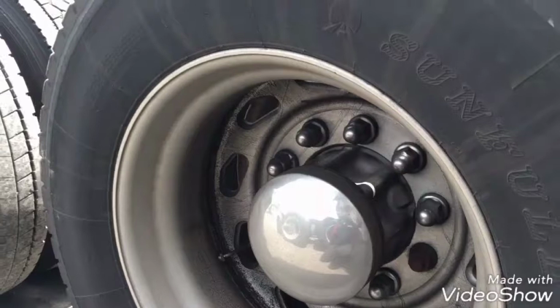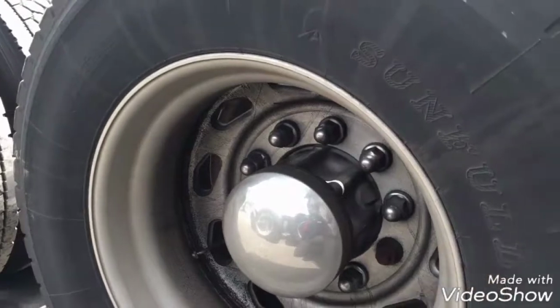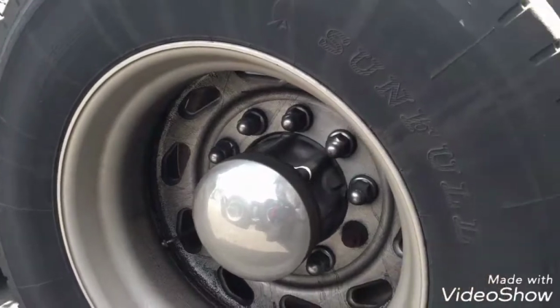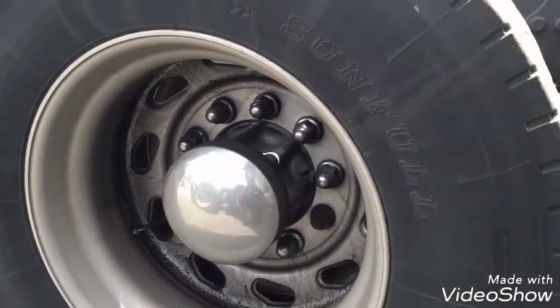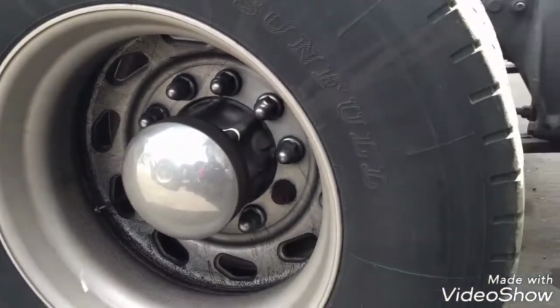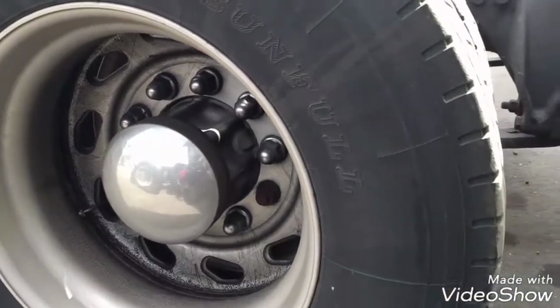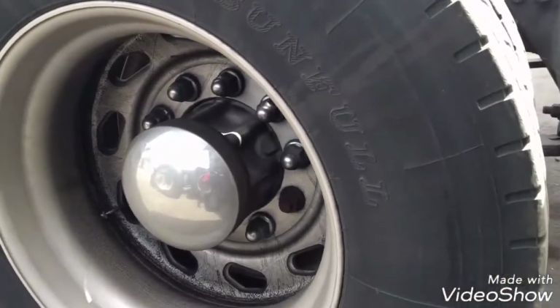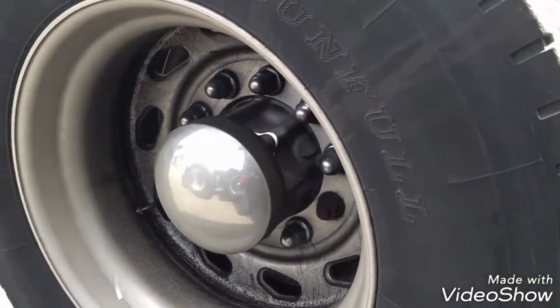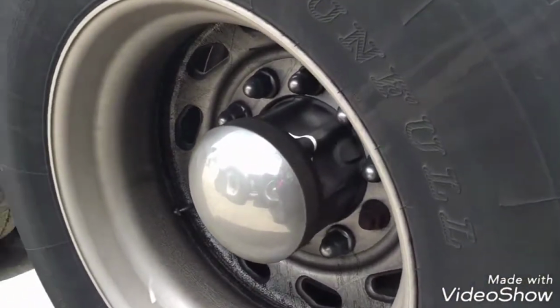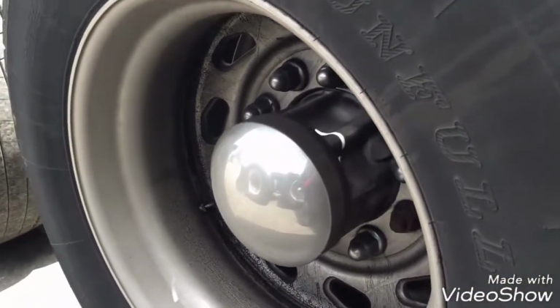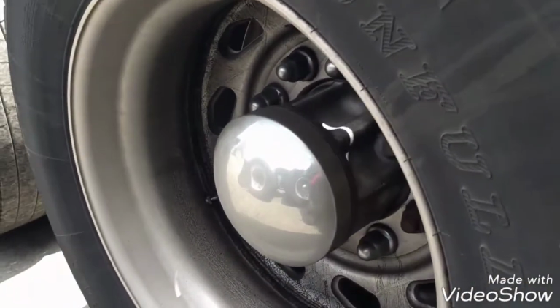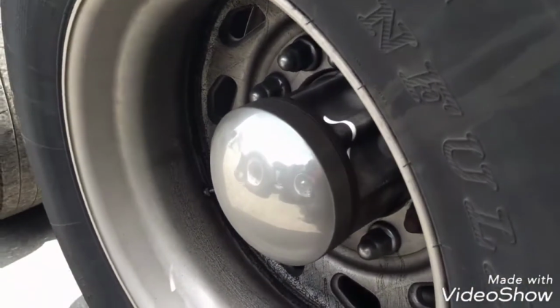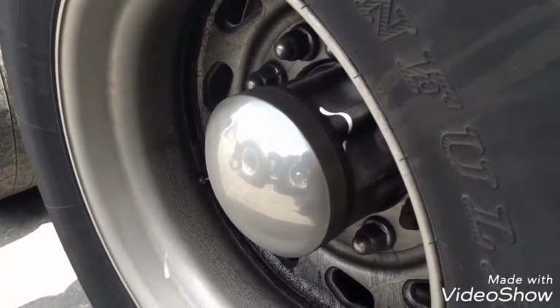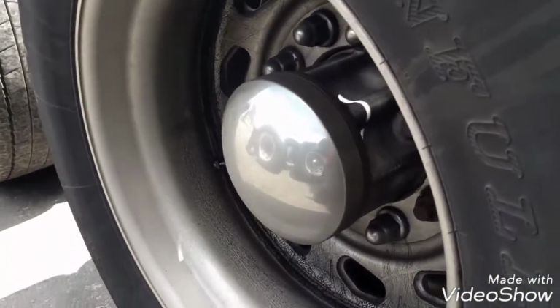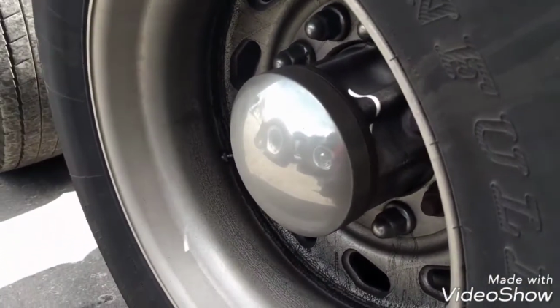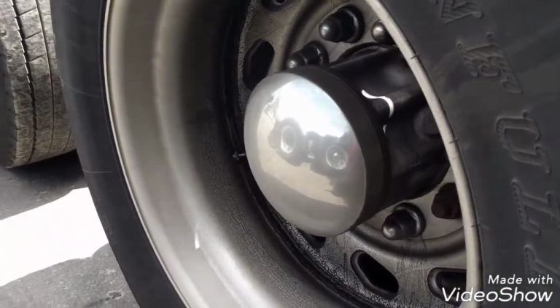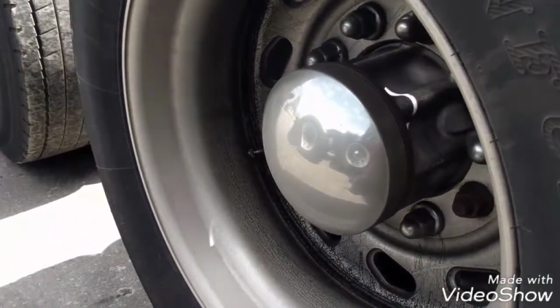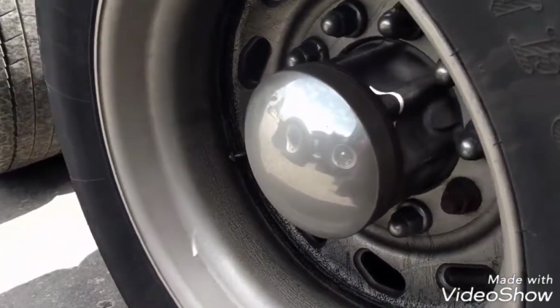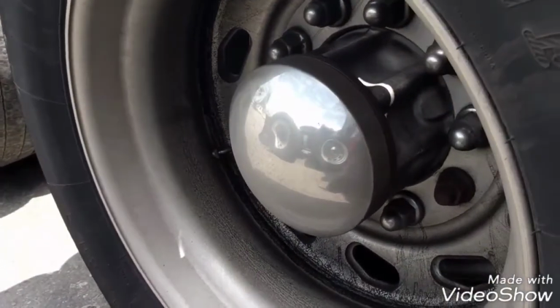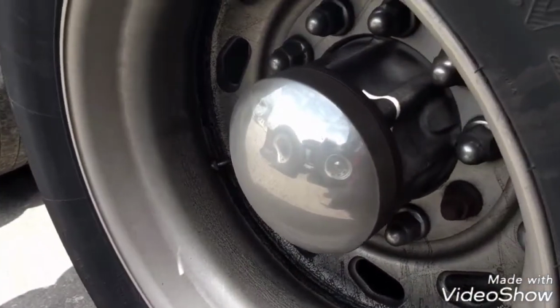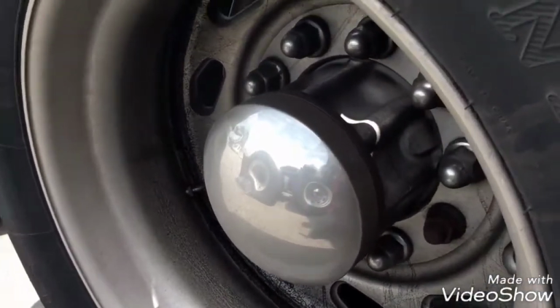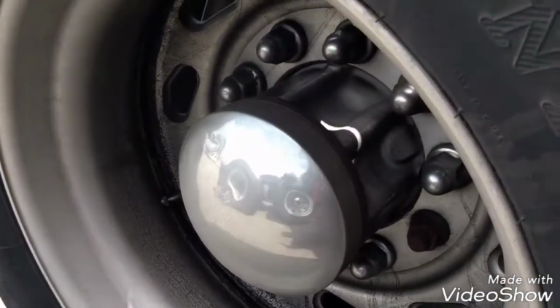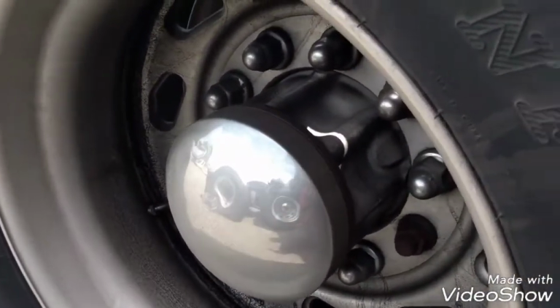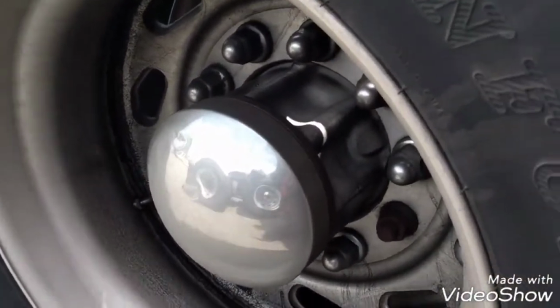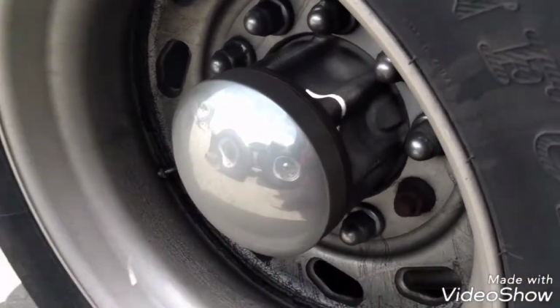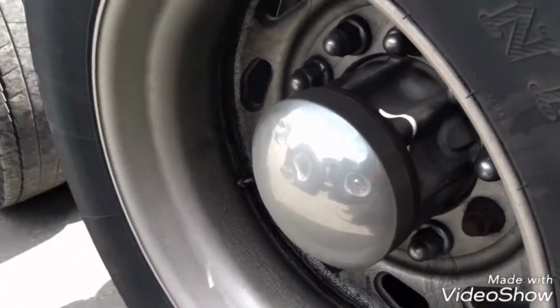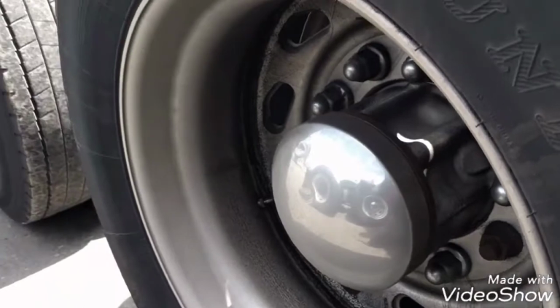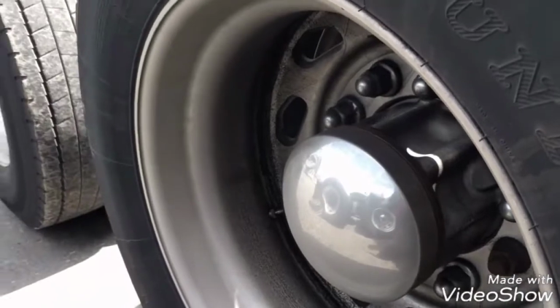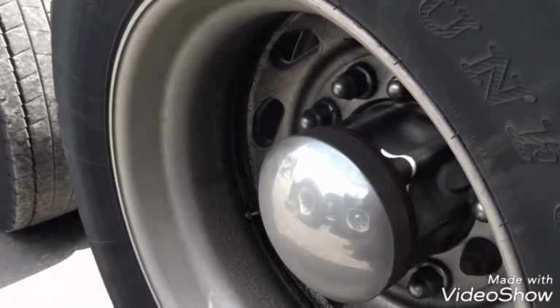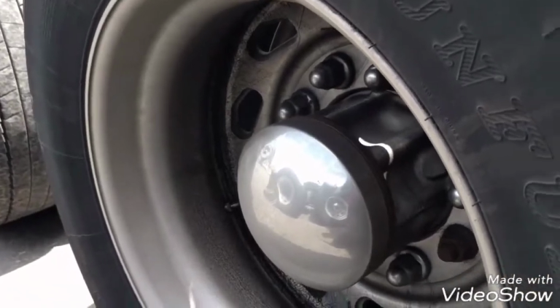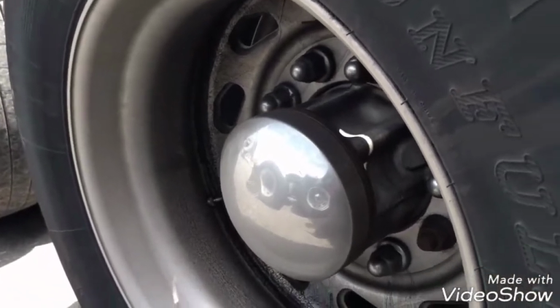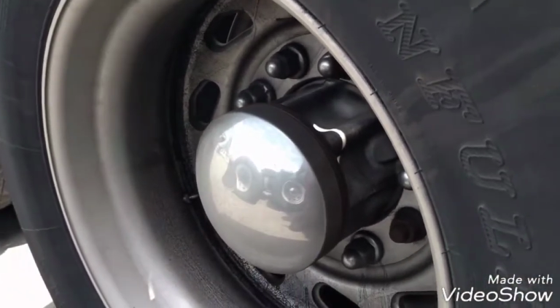Hello everybody. Today I'm going to show you how to replace the hub gasket on a Freelander Cascadia.